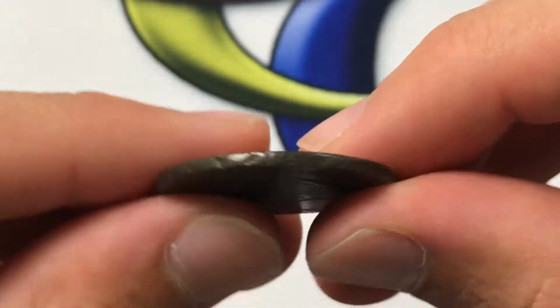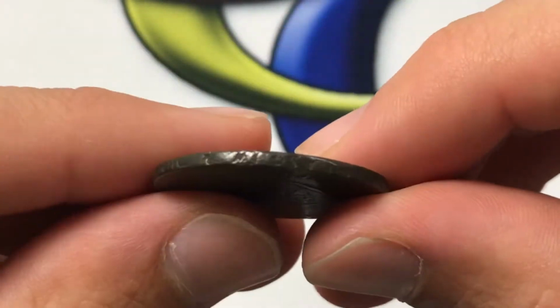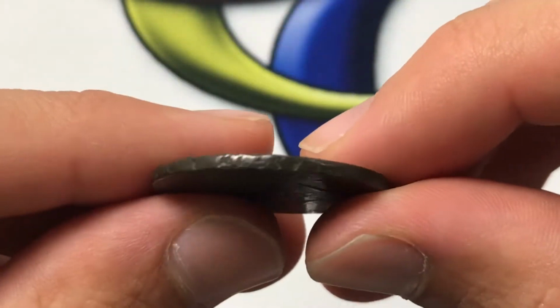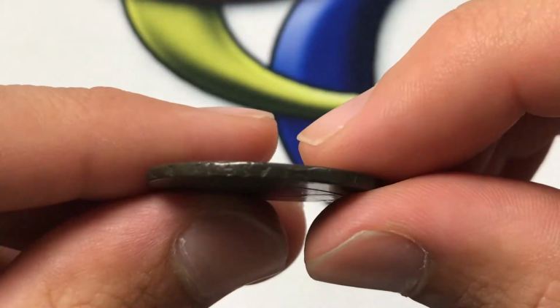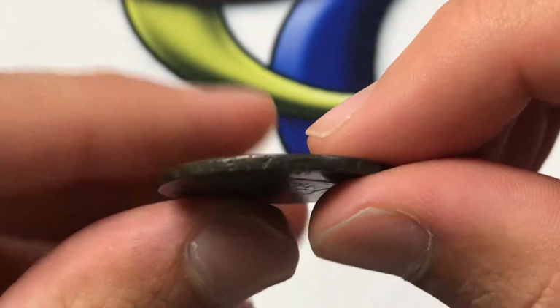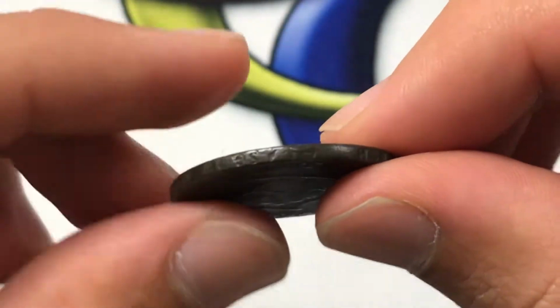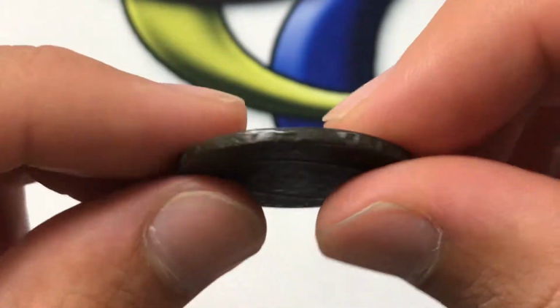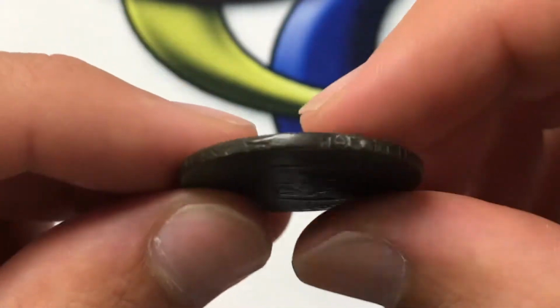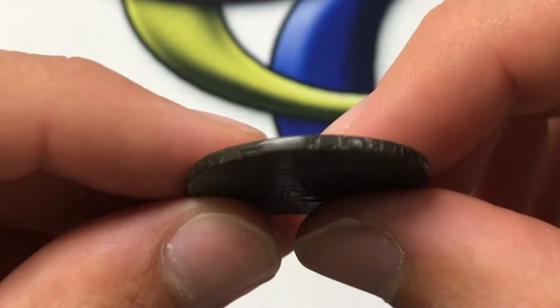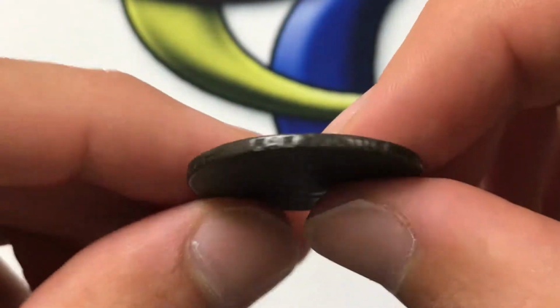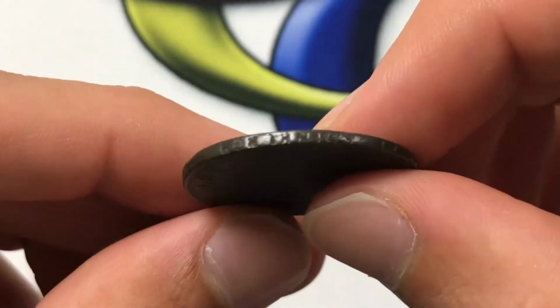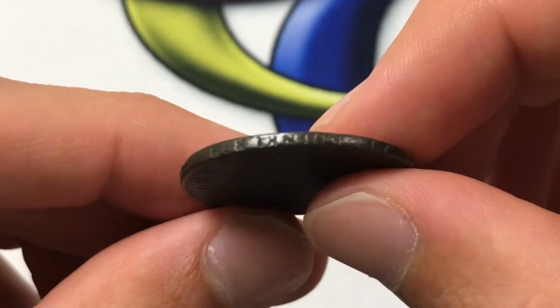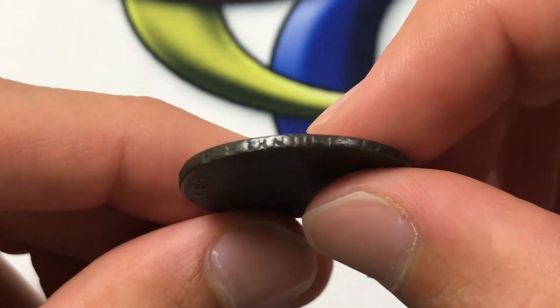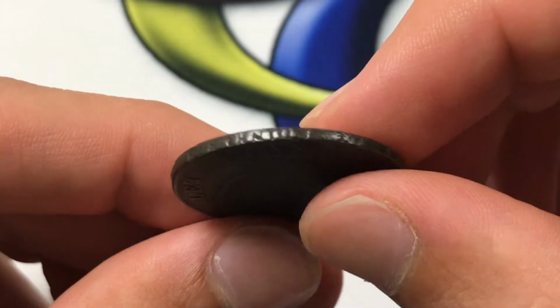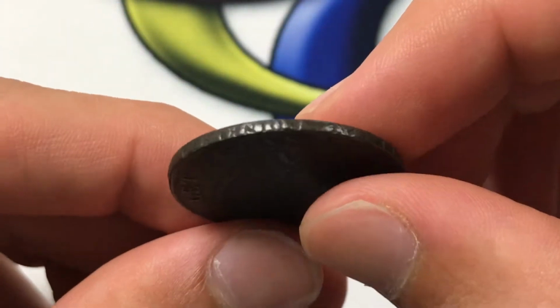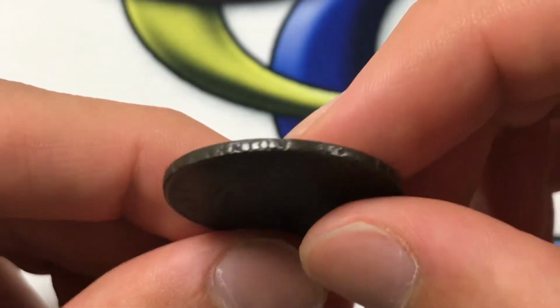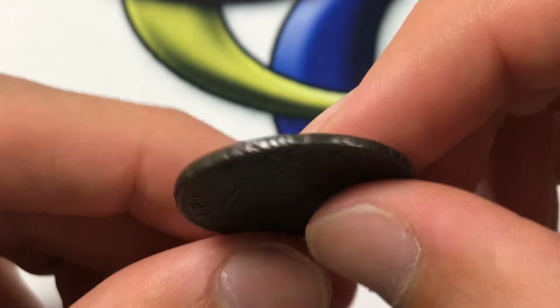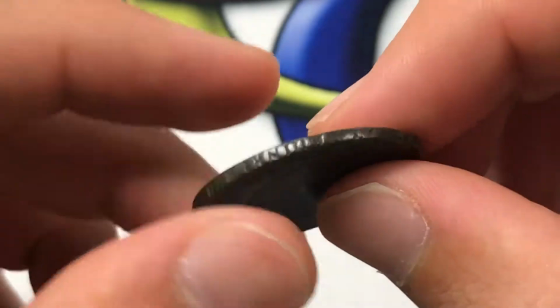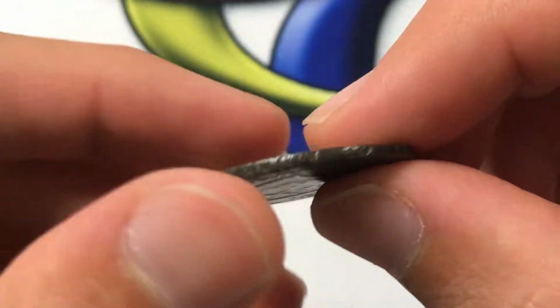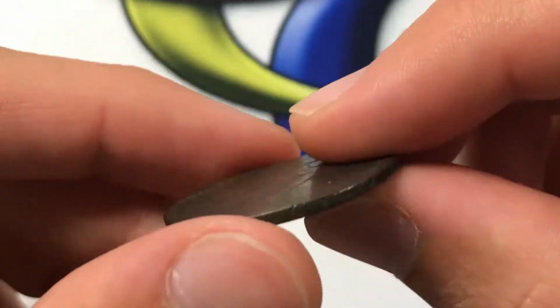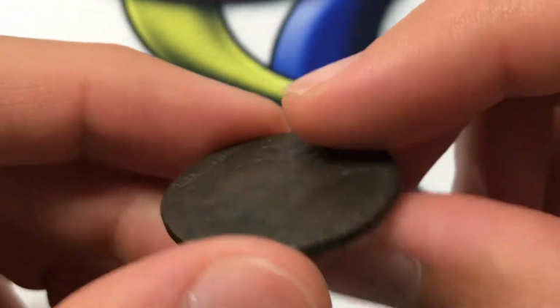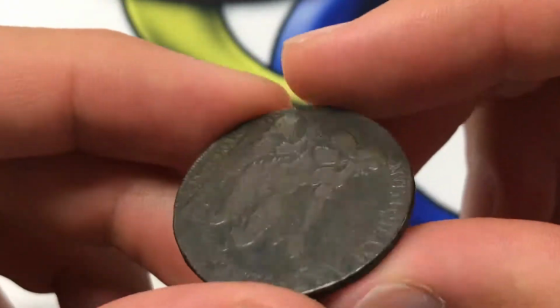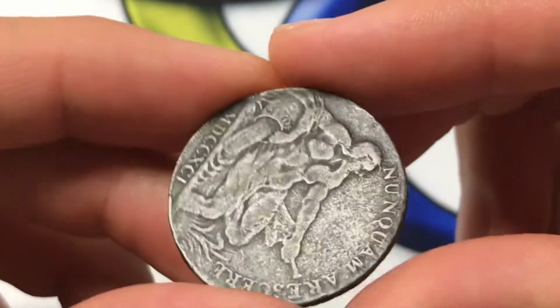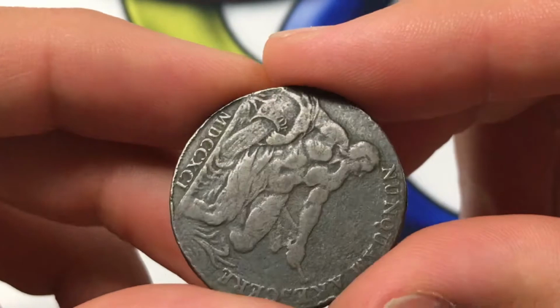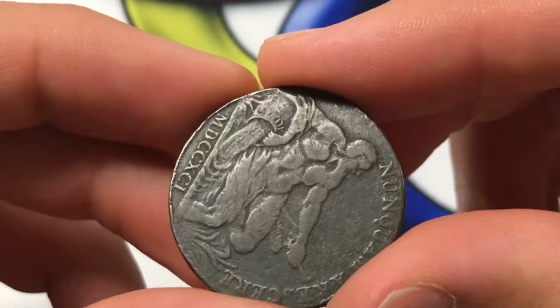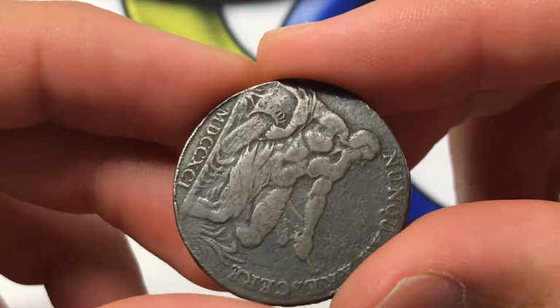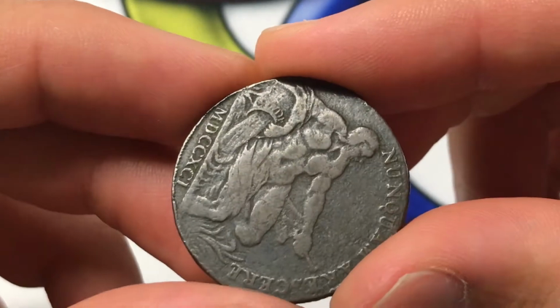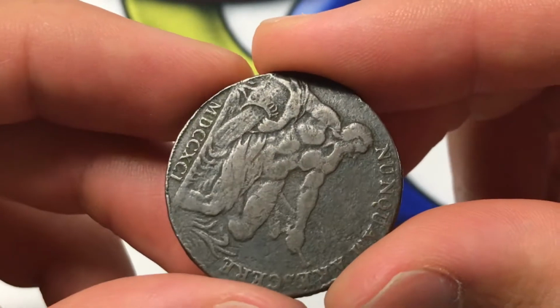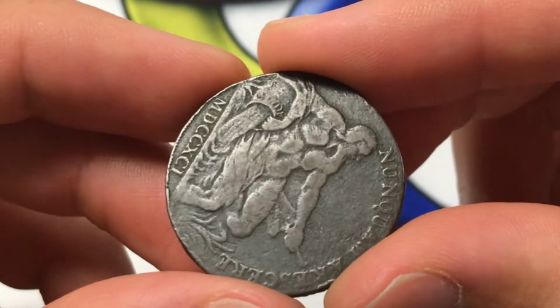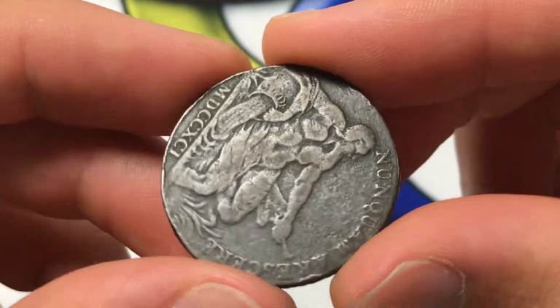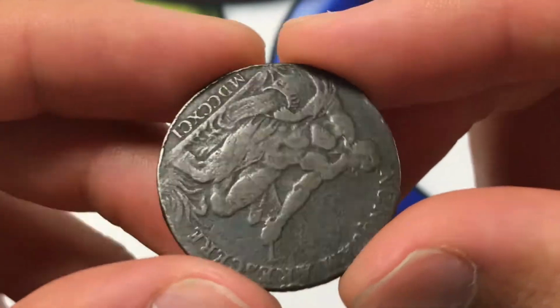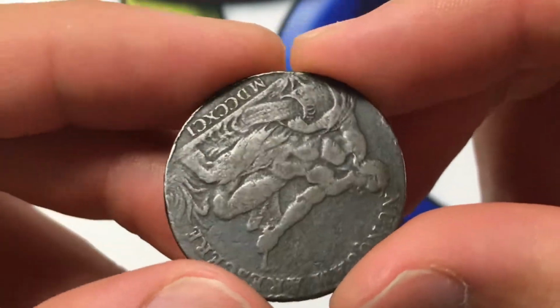On the edge, it's actually inscribed as well. You can't really see it too well, but it just says 'payable at the house of Gilbert, Shearer and Co.'